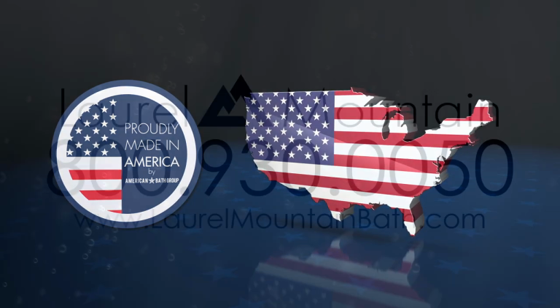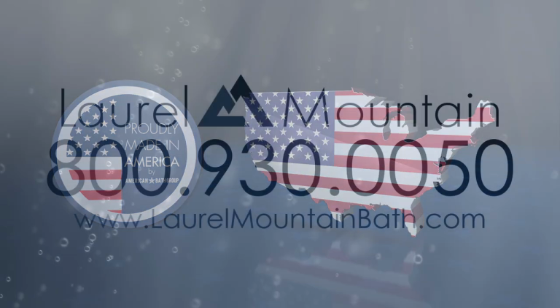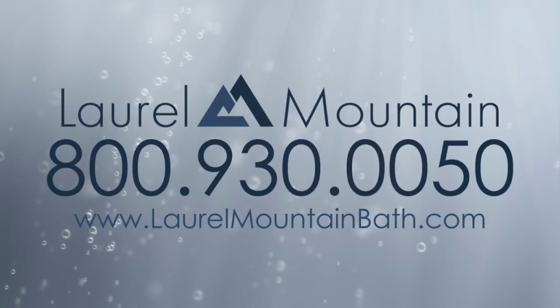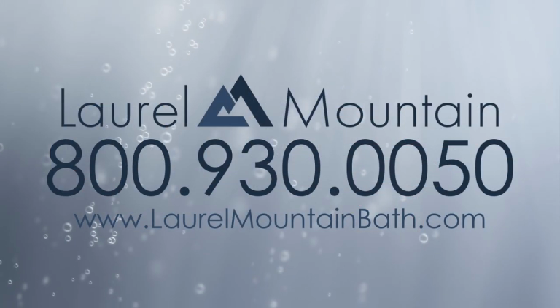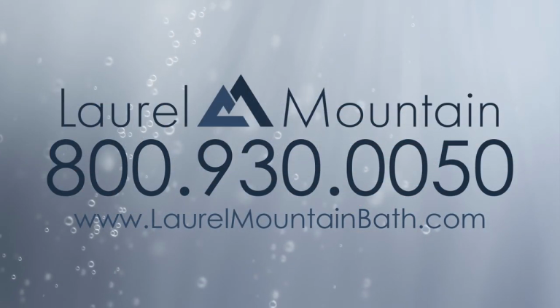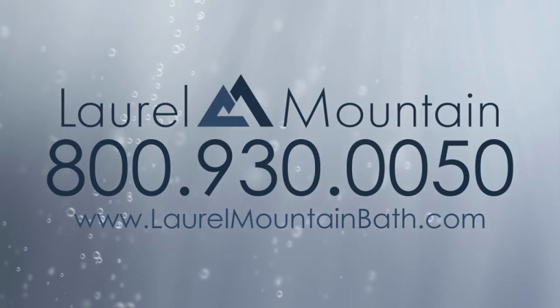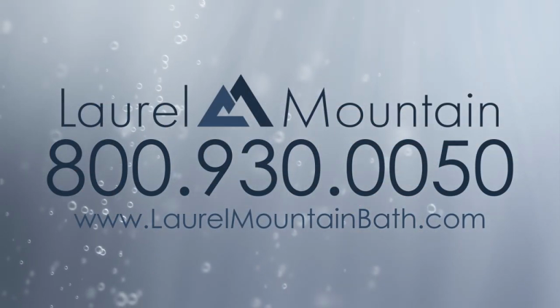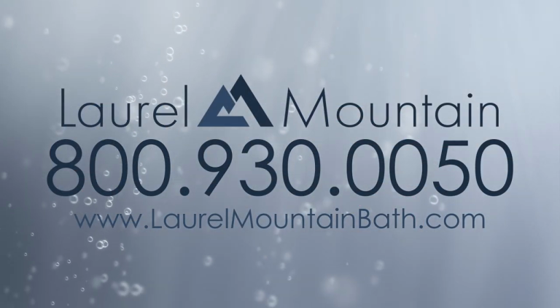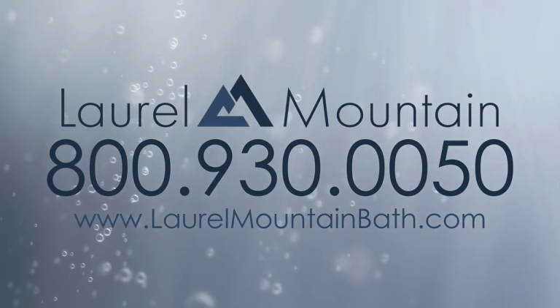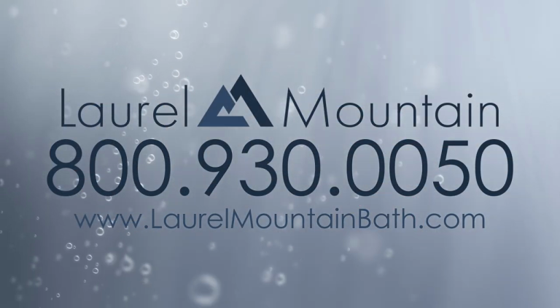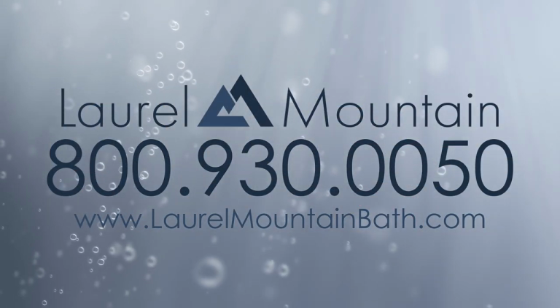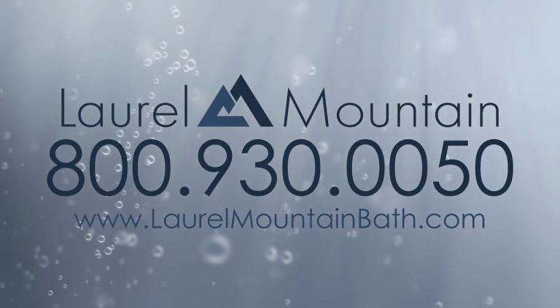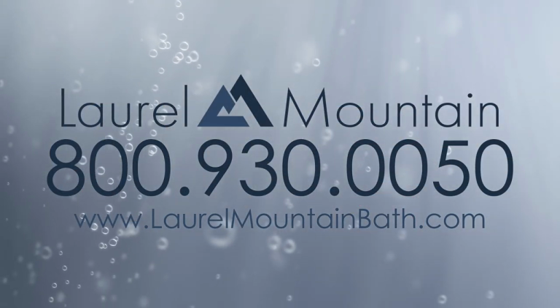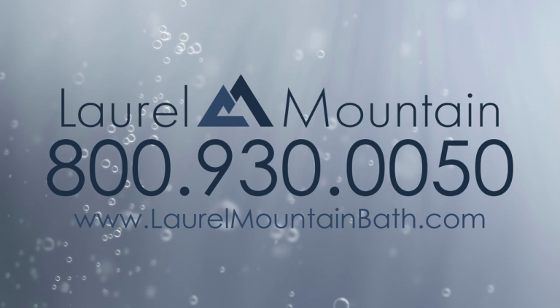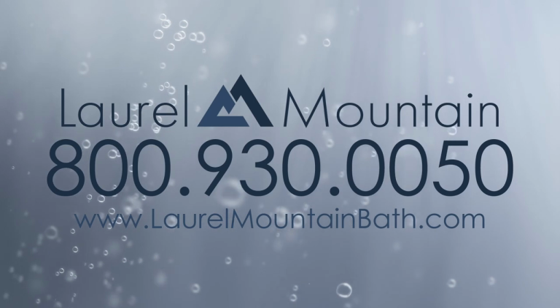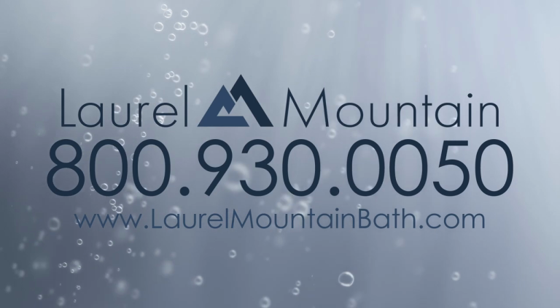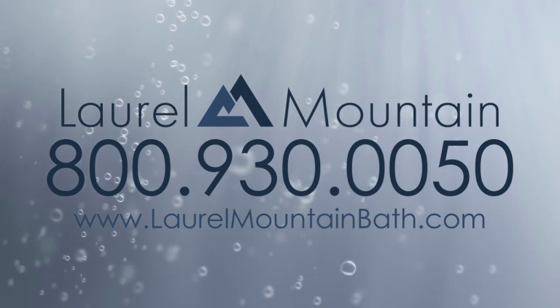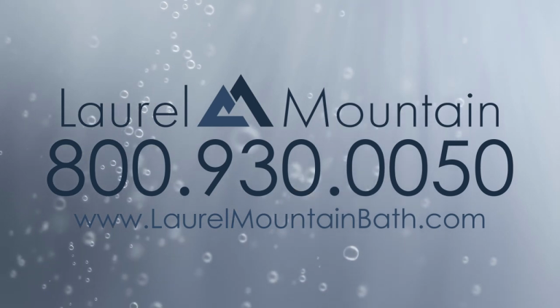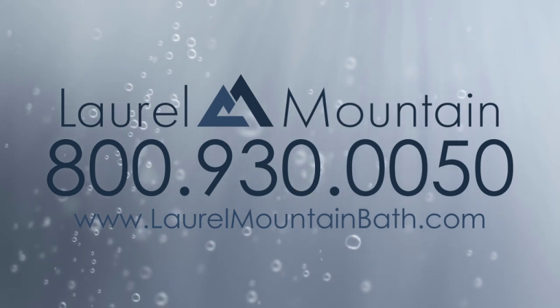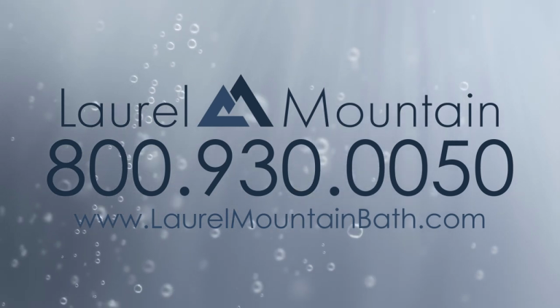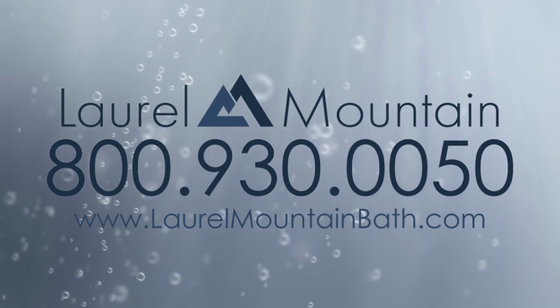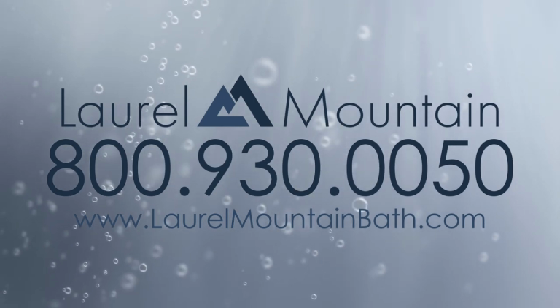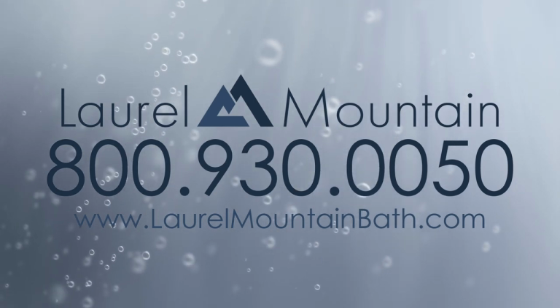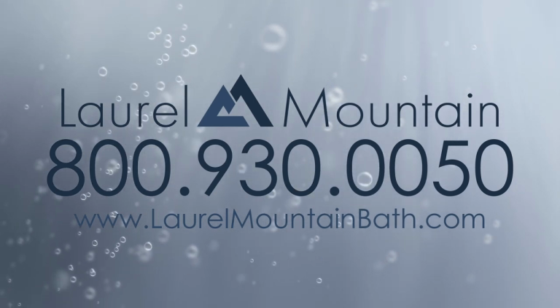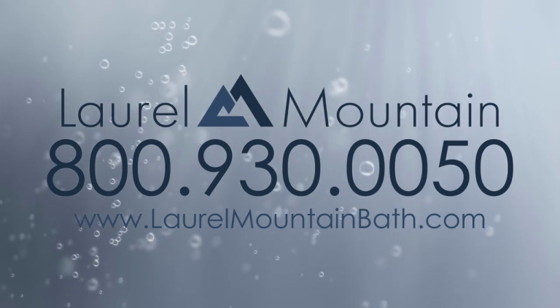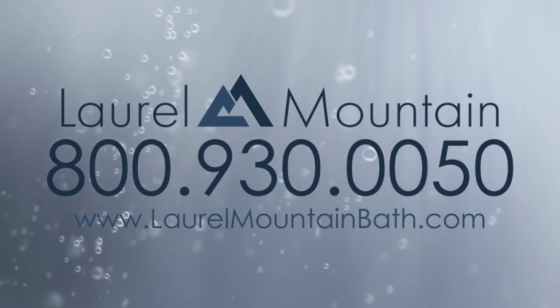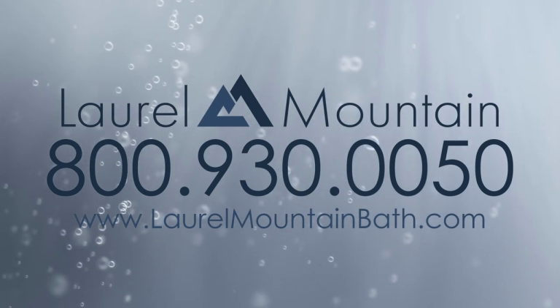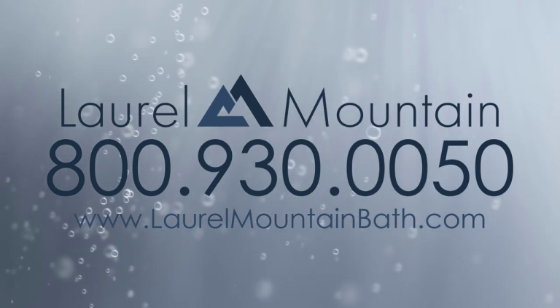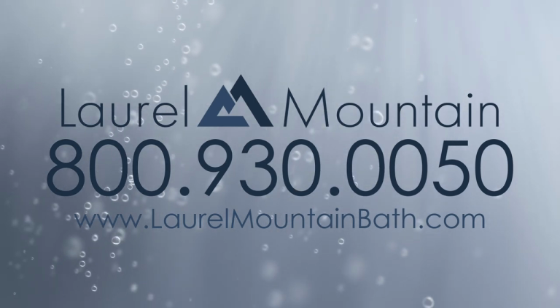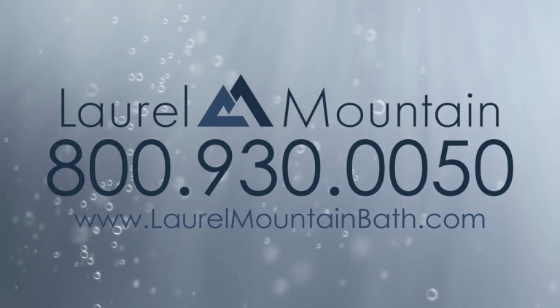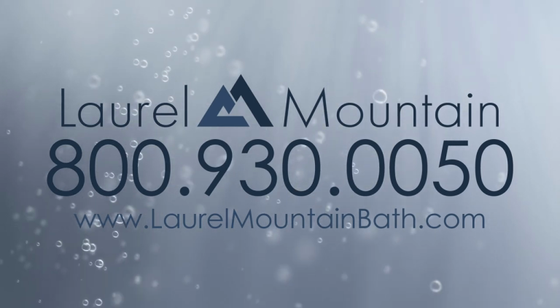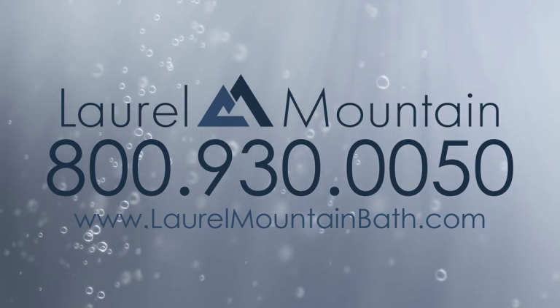For more information about pricing and our 60 by 36 tubs, visit our website at laurelmountainbath.com.